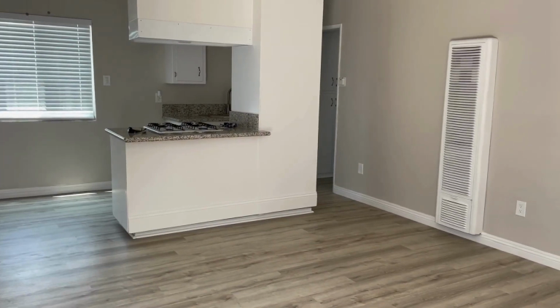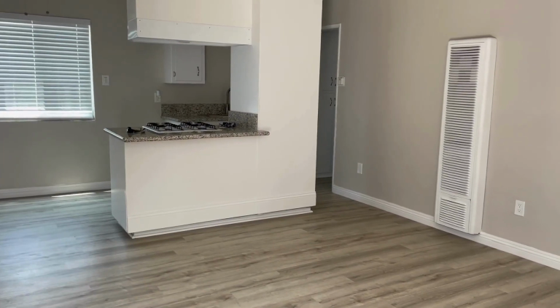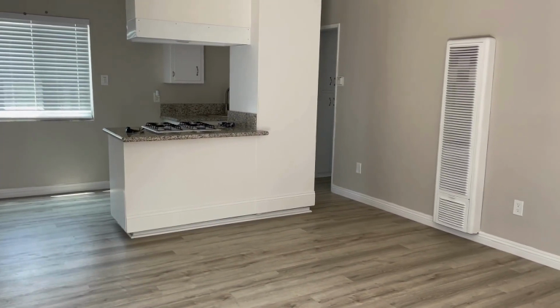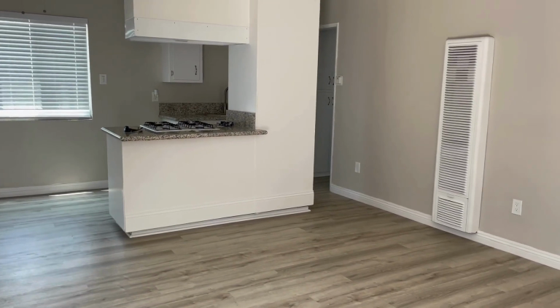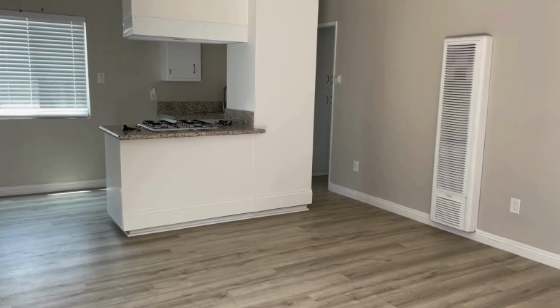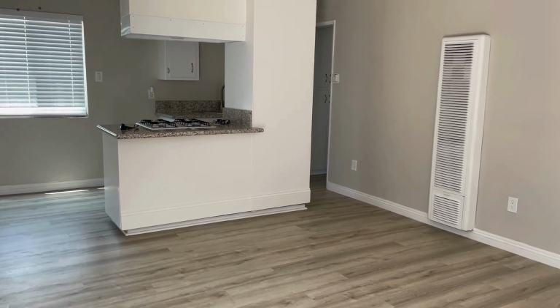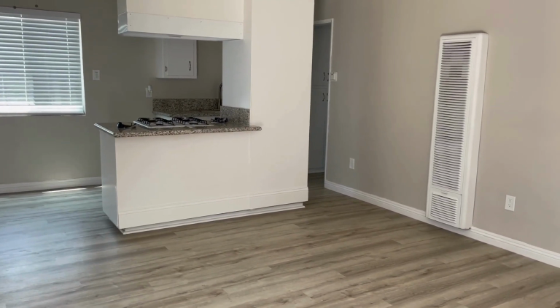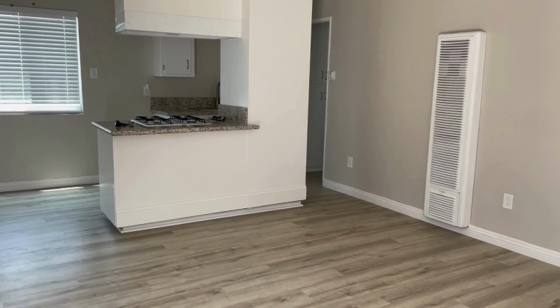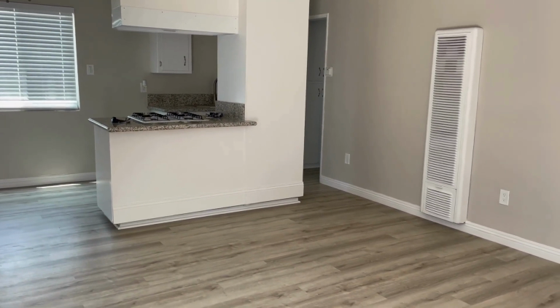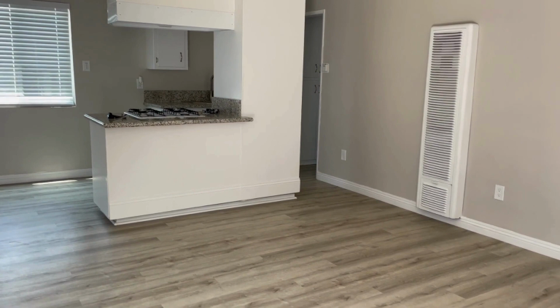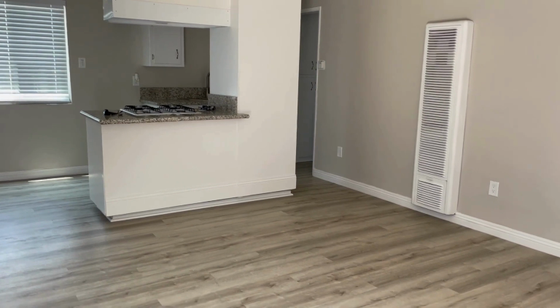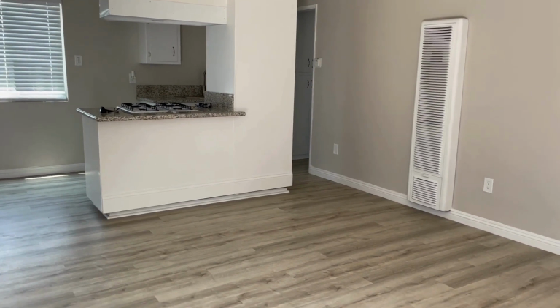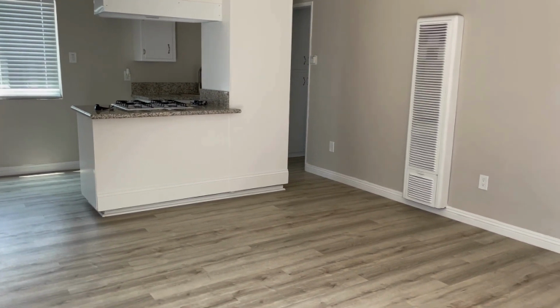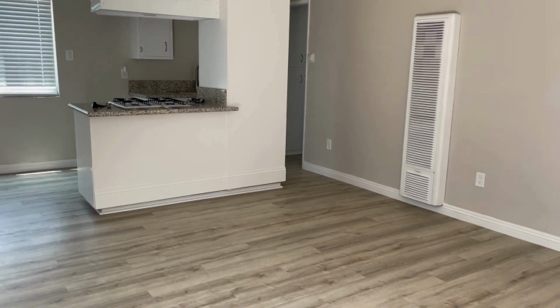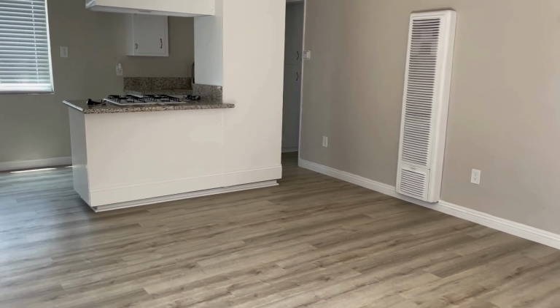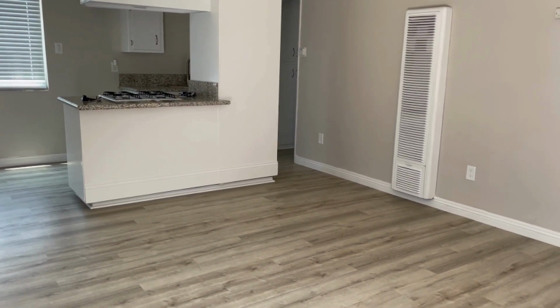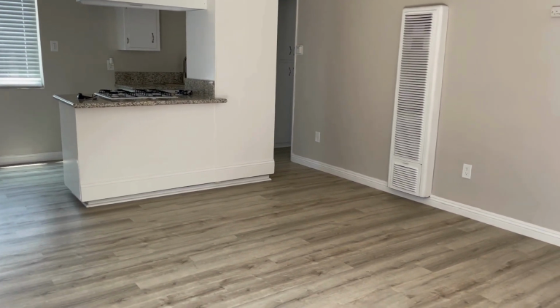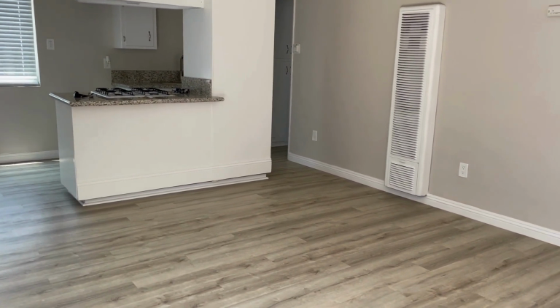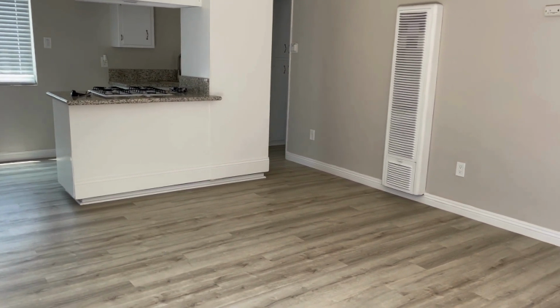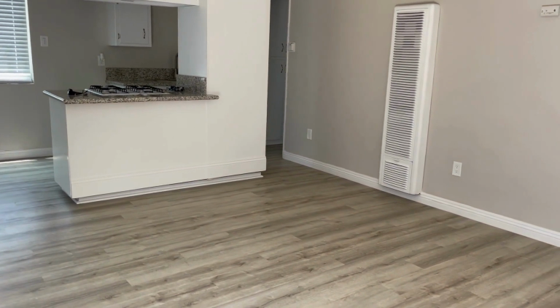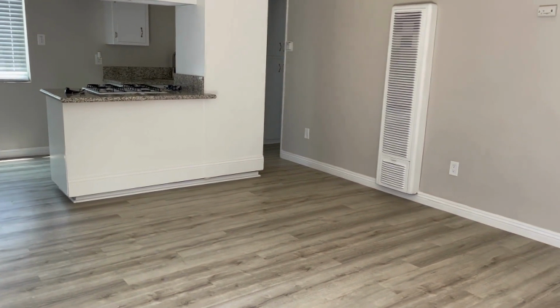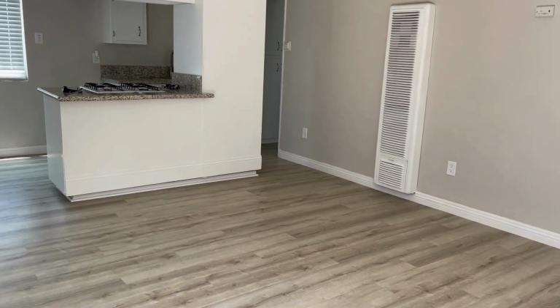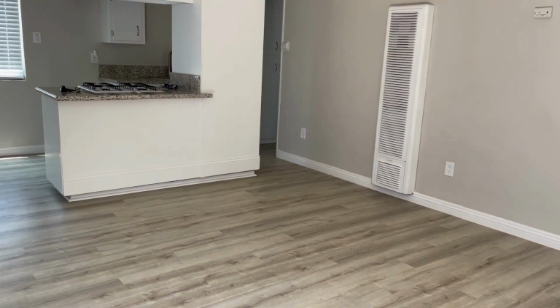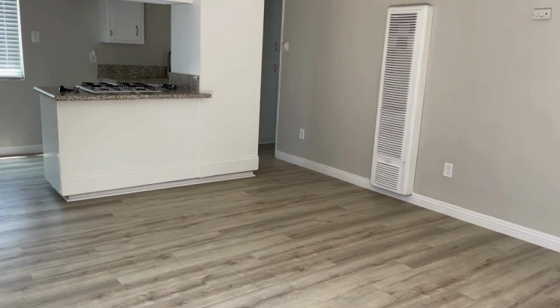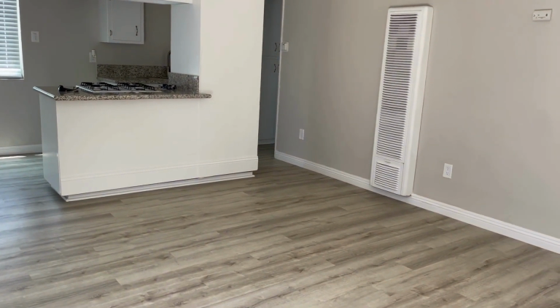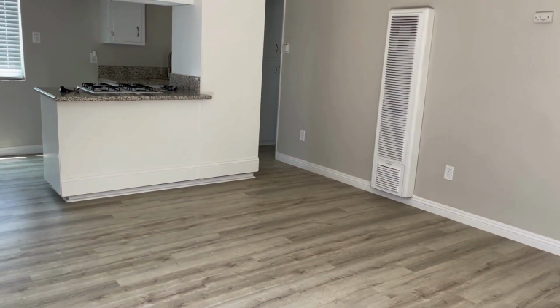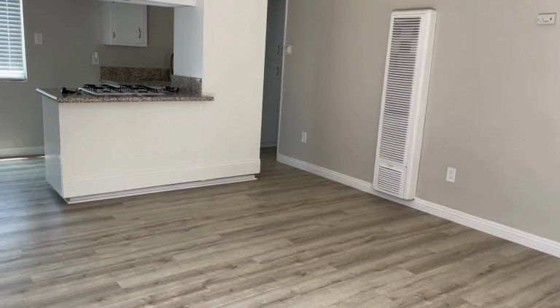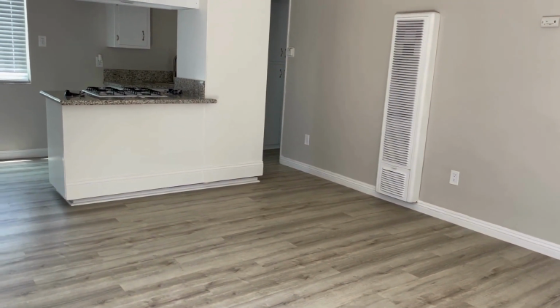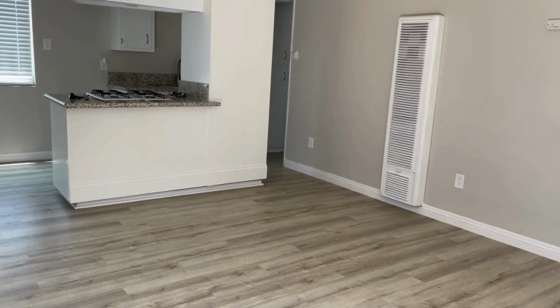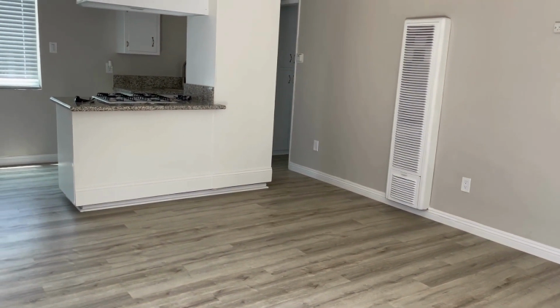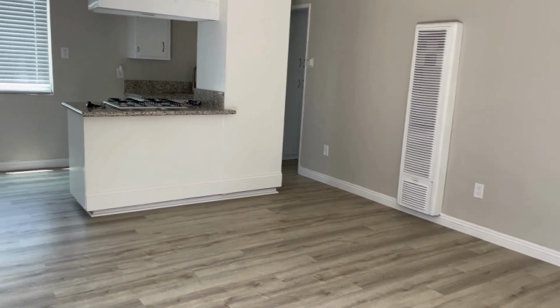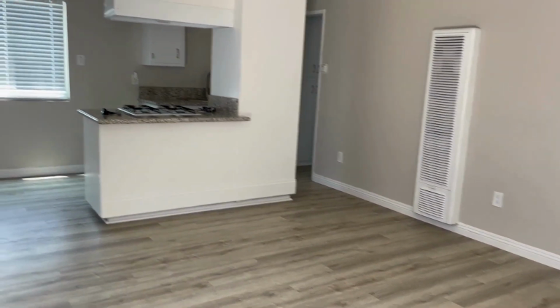When you walk in the front door, you can see it's an open concept. This is the living room — new baseboards, new floor, and new paint.